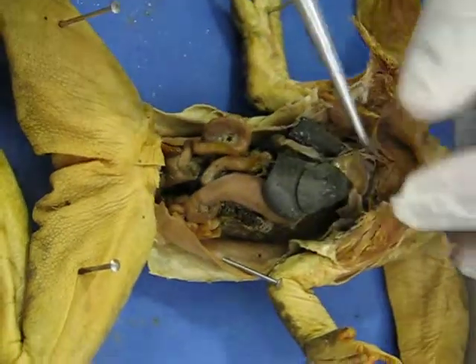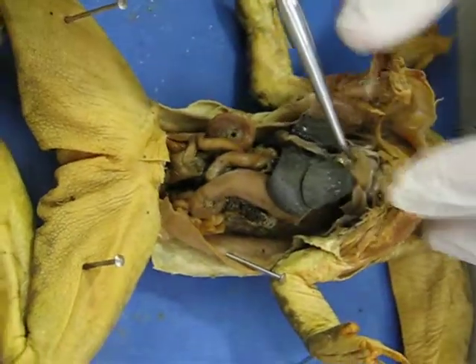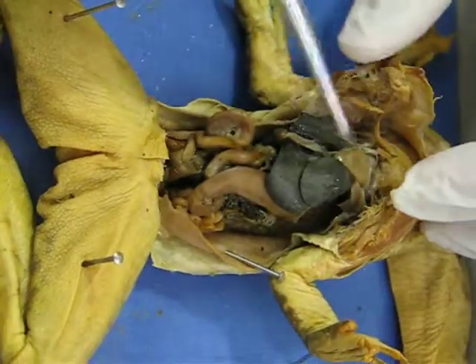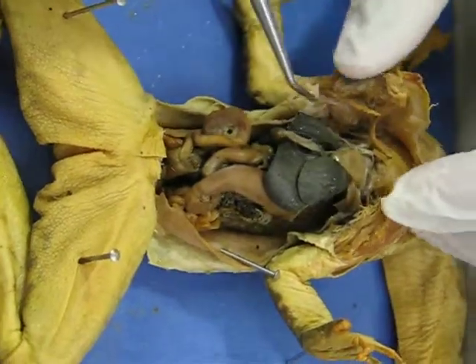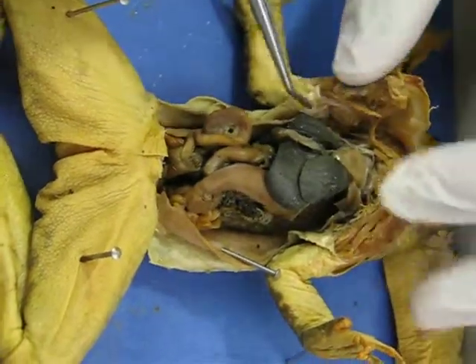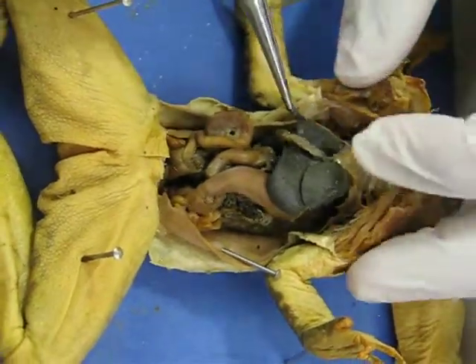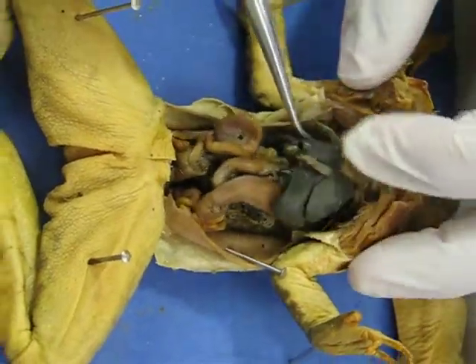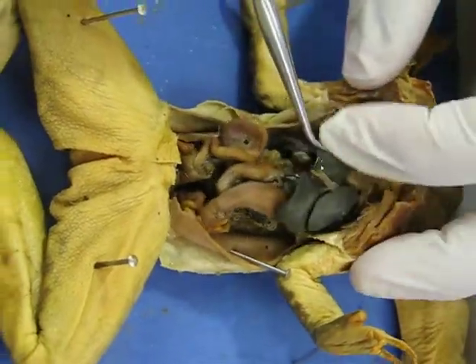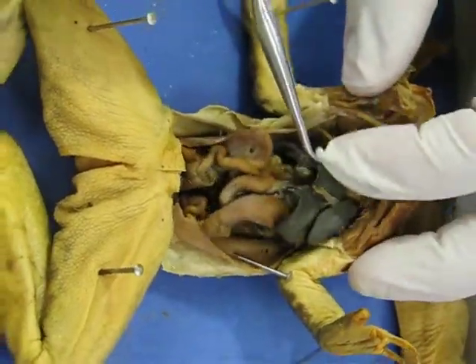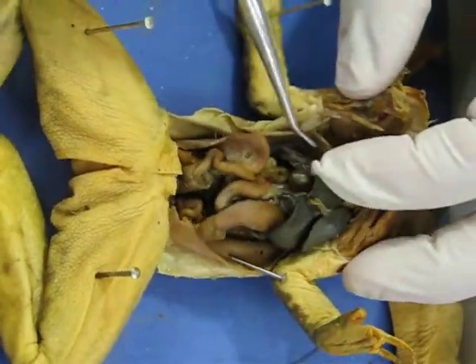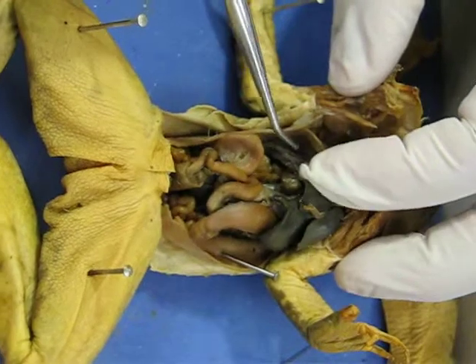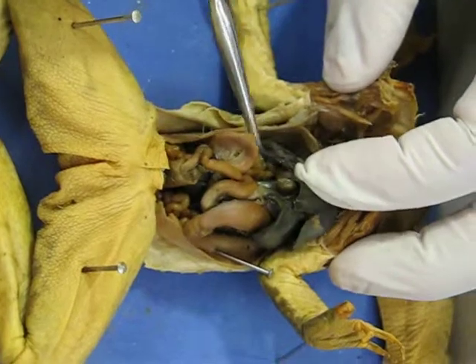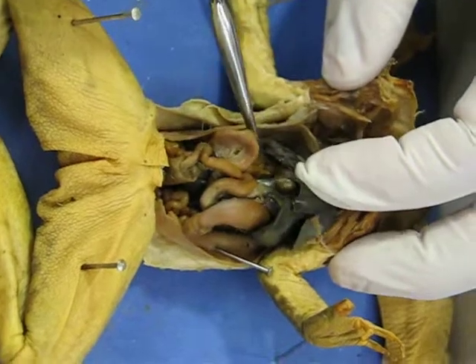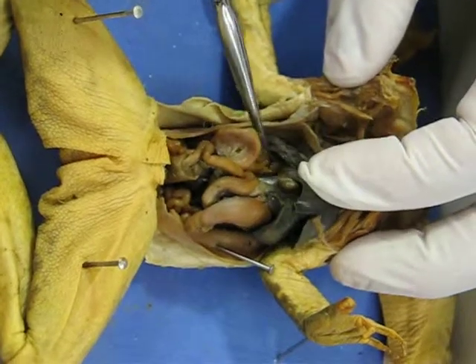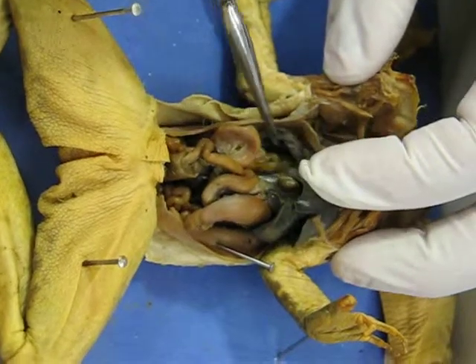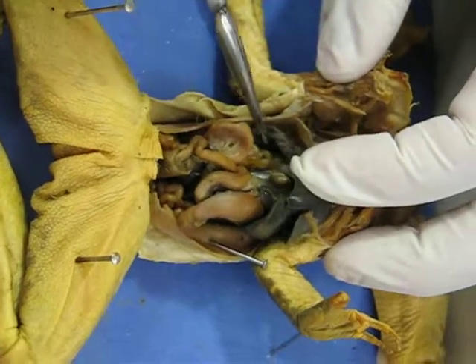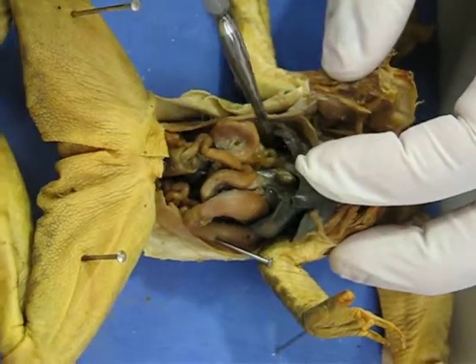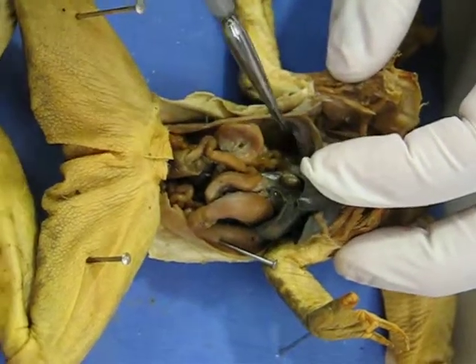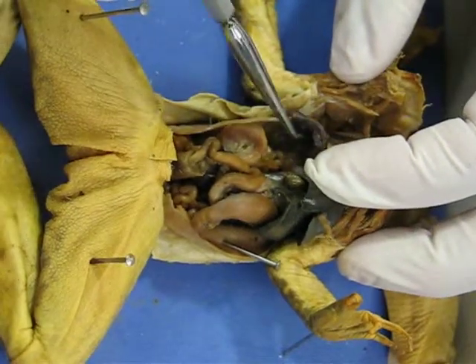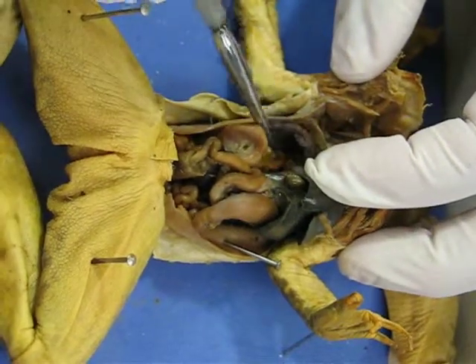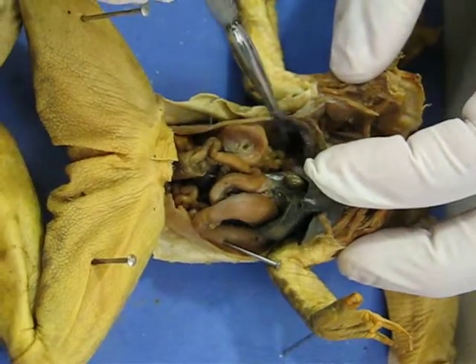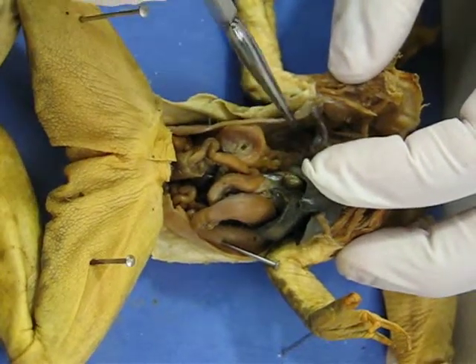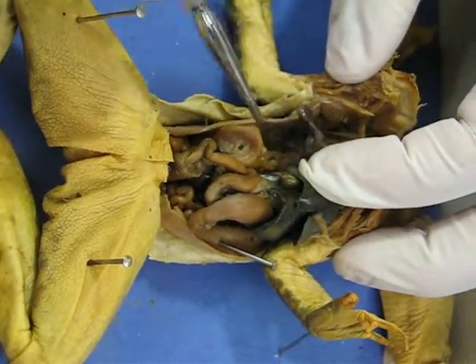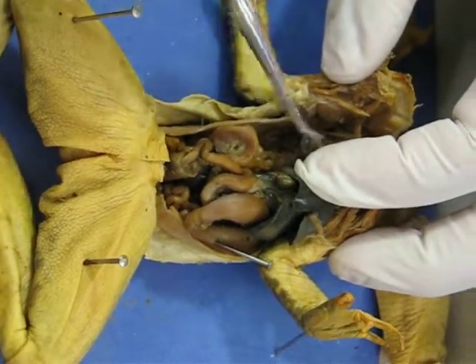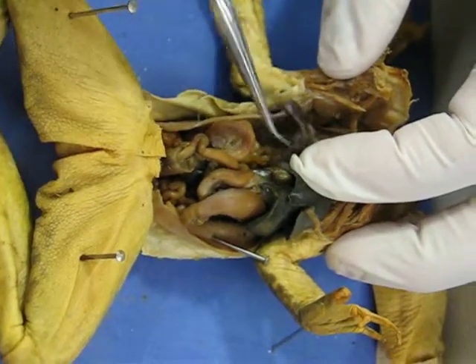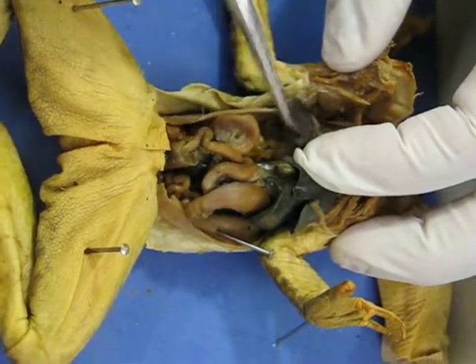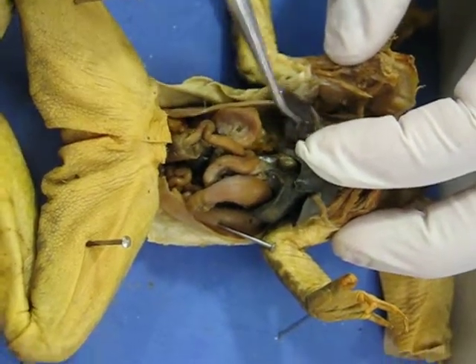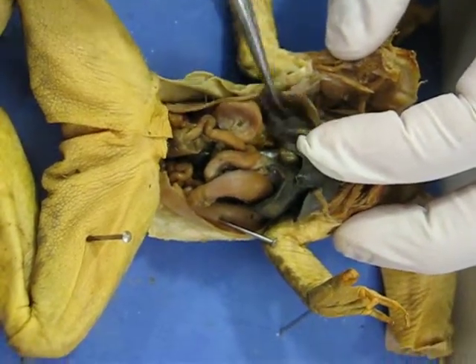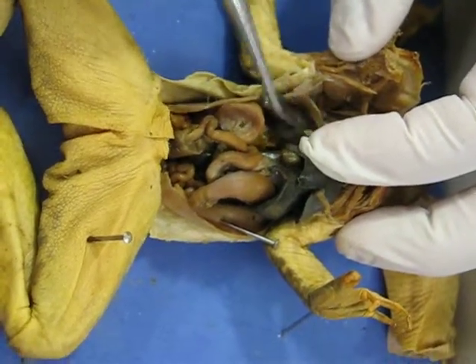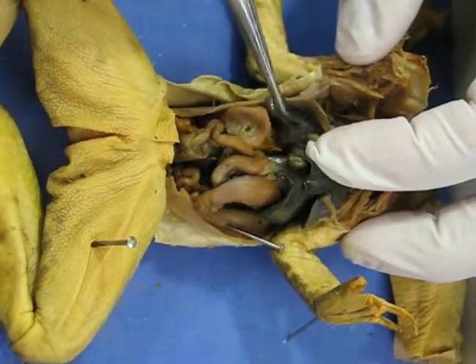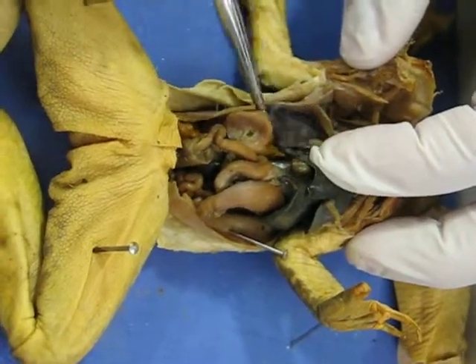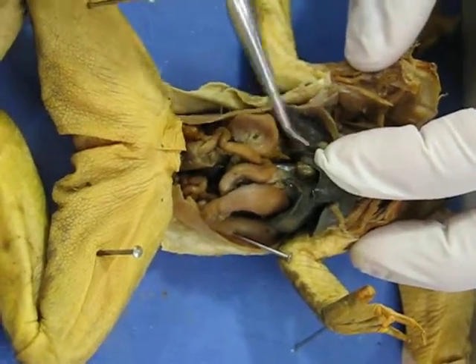Off the side of the heart and on the side of the liver is something — a dark structure. It looks a little mushier, and that is the lungs.